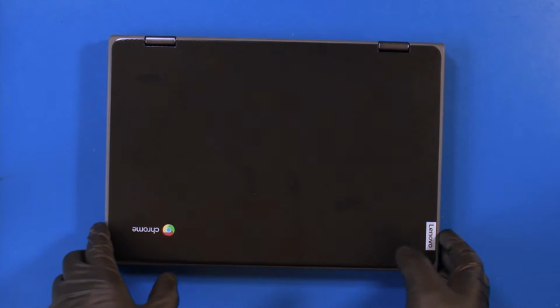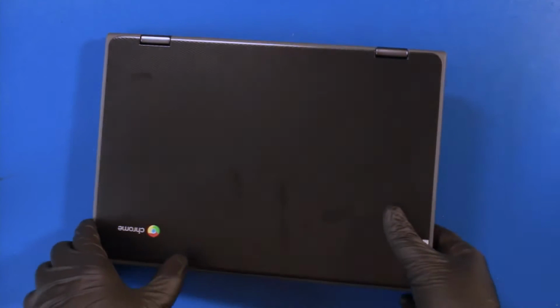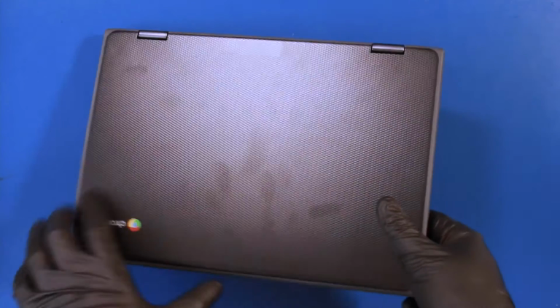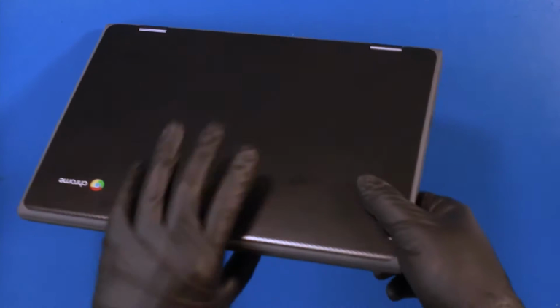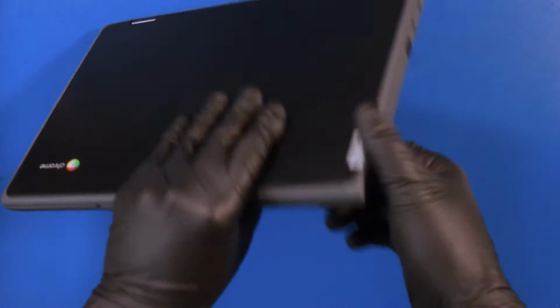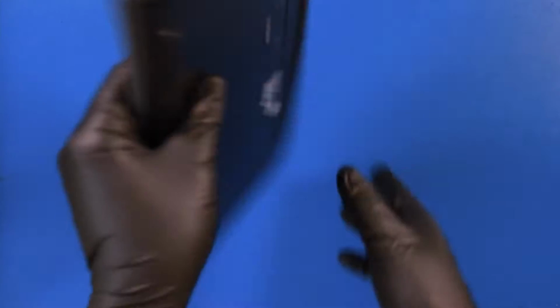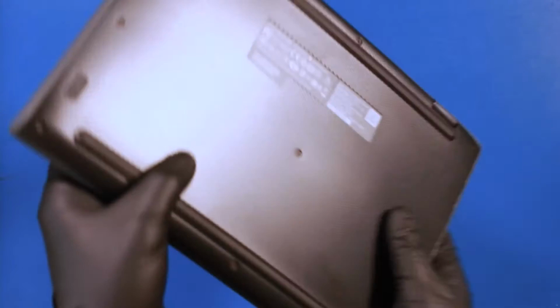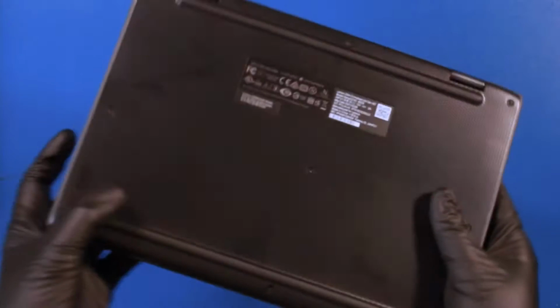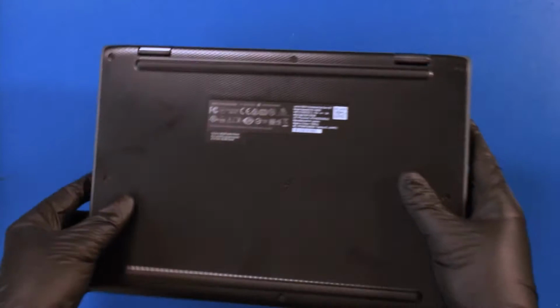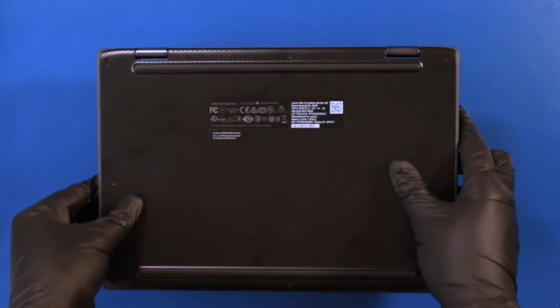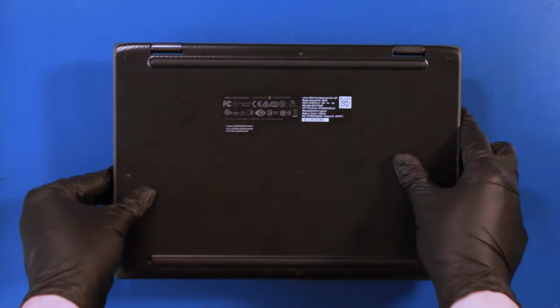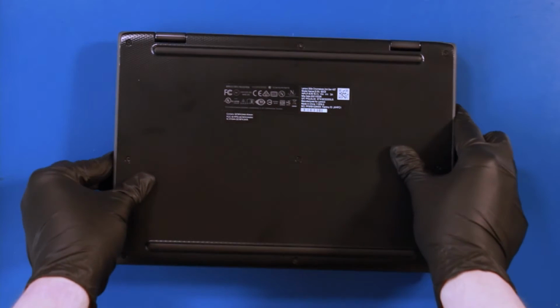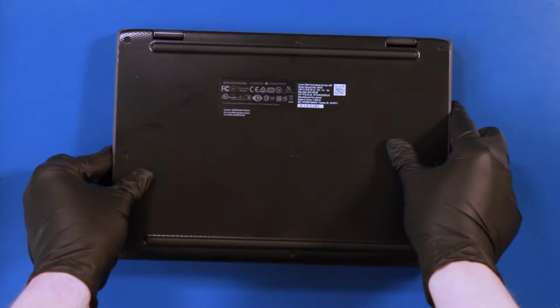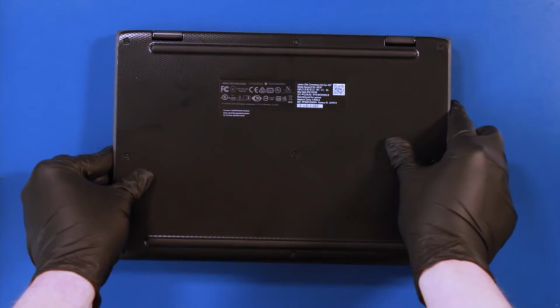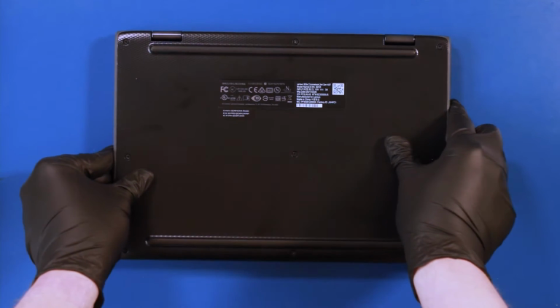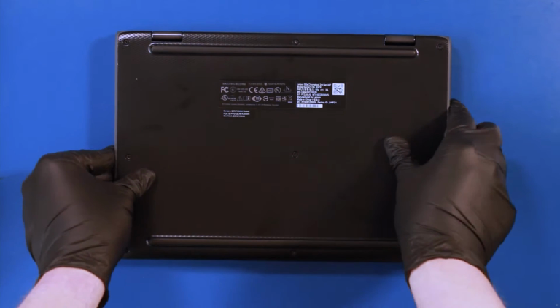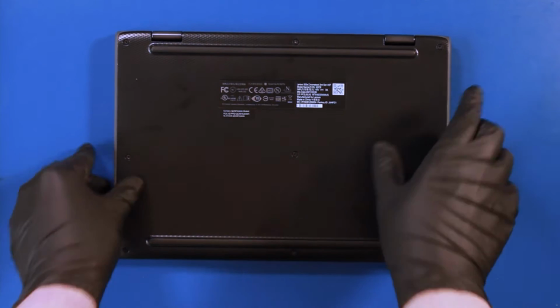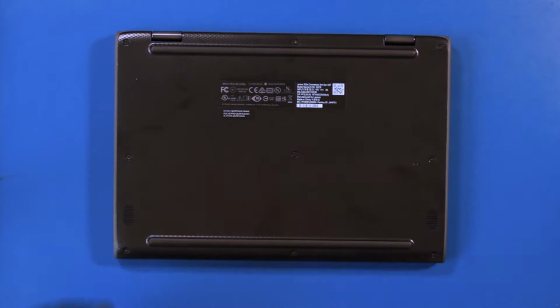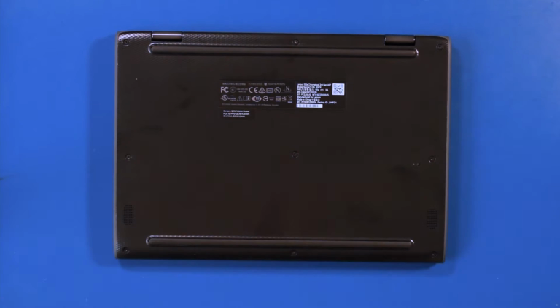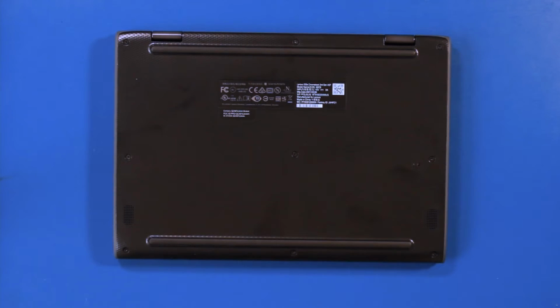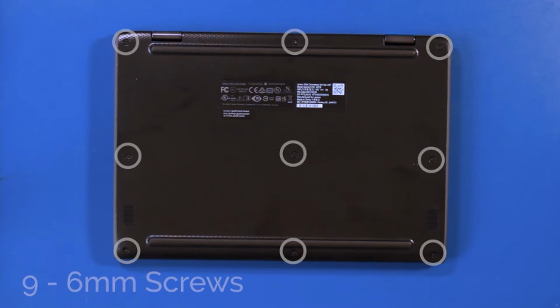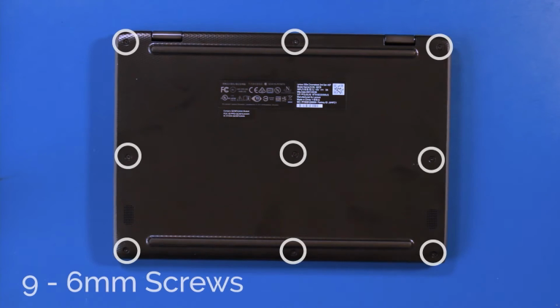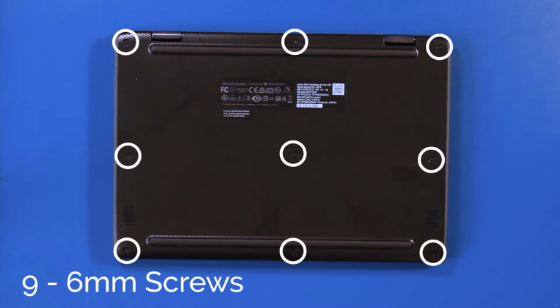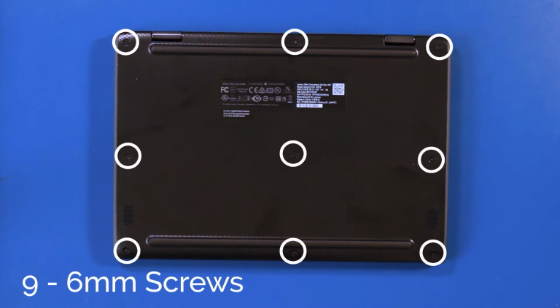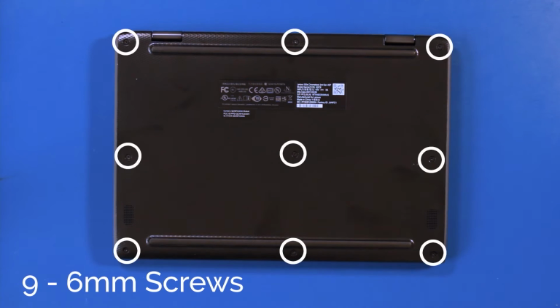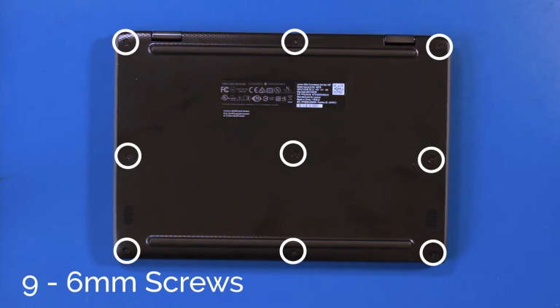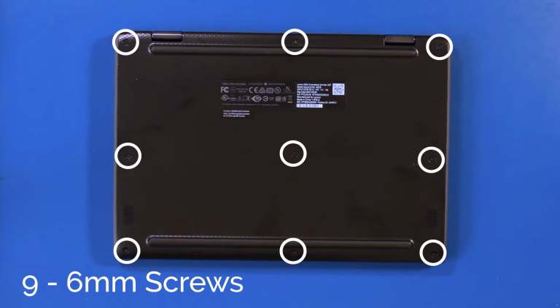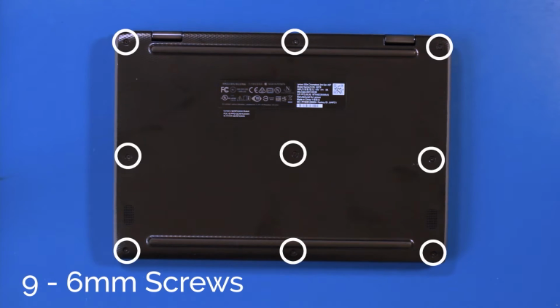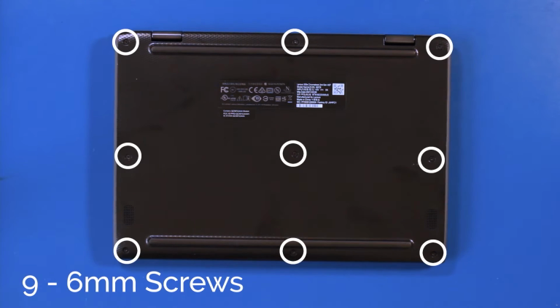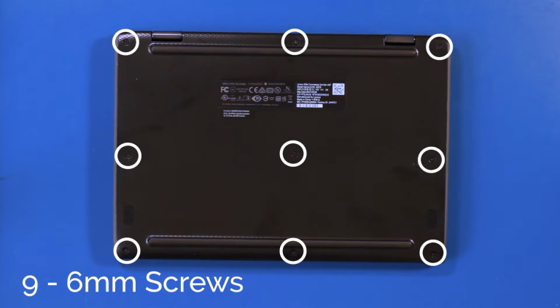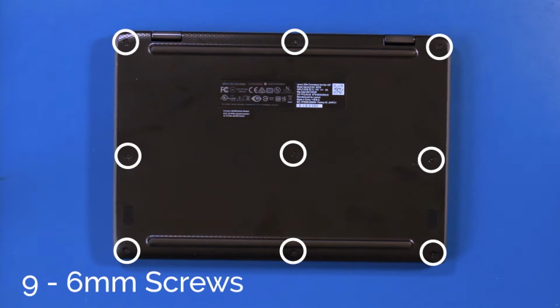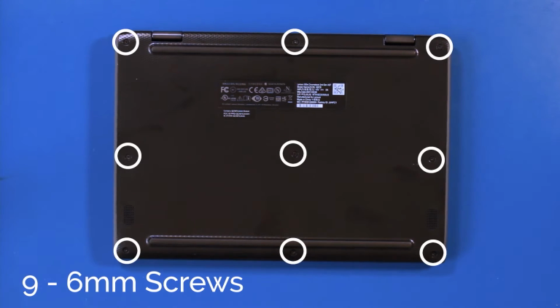Flip the unit over and remove 9 6mm screws.